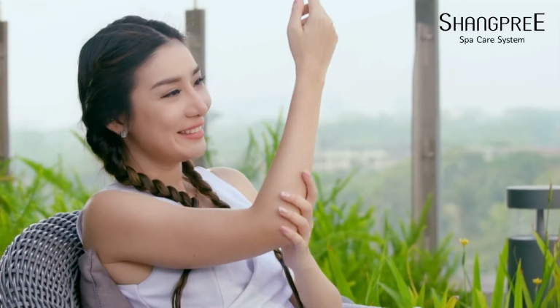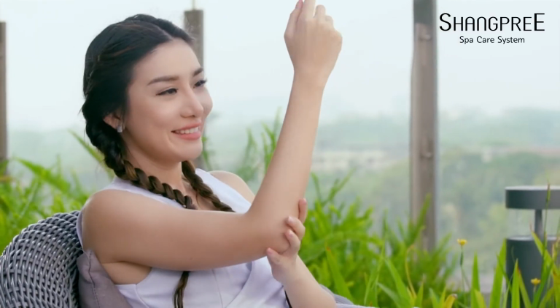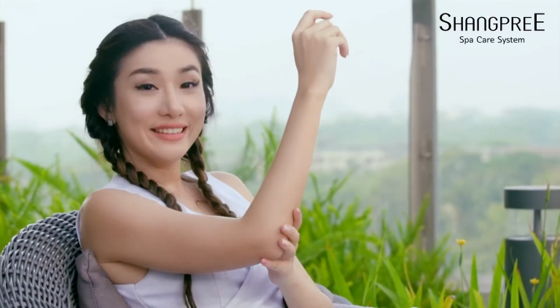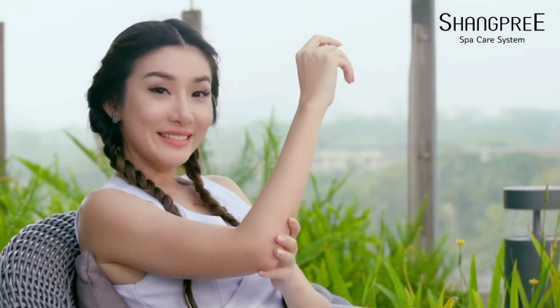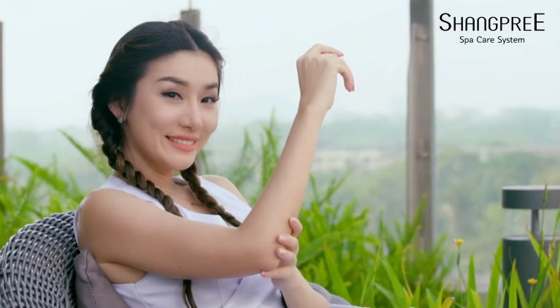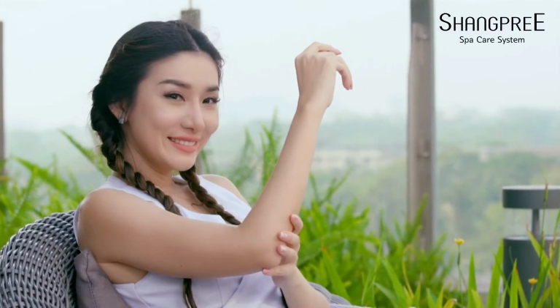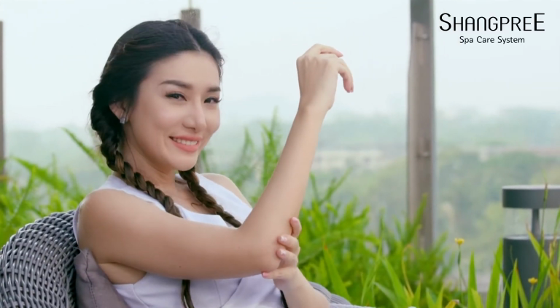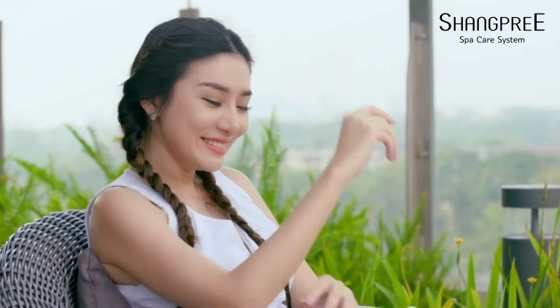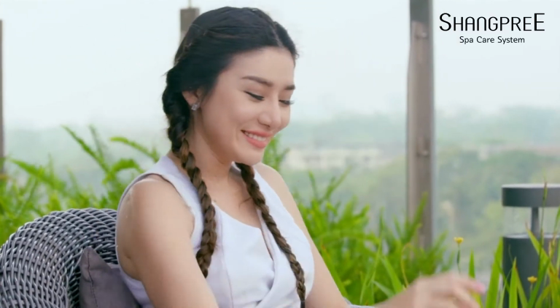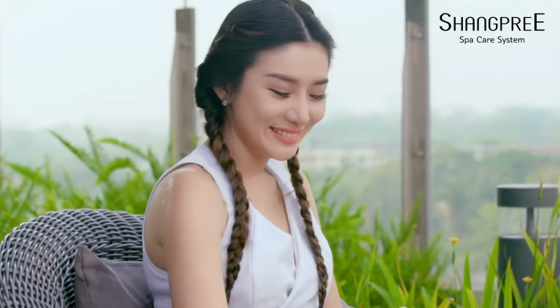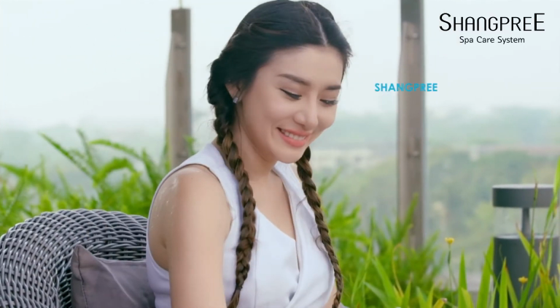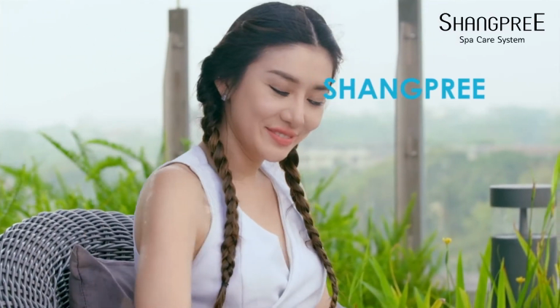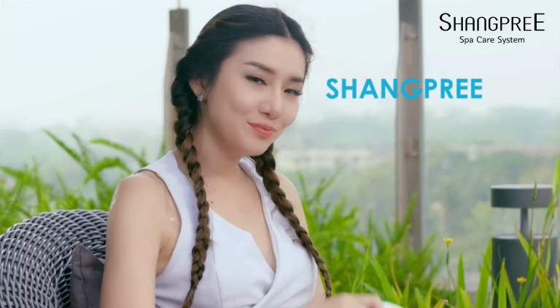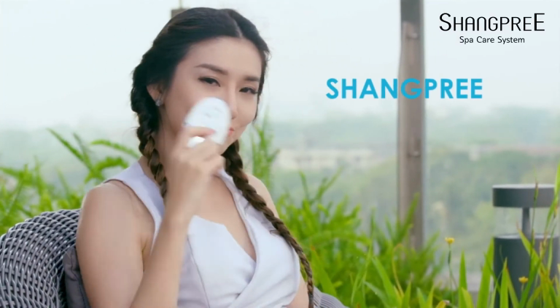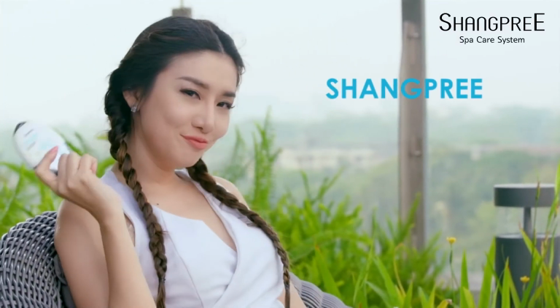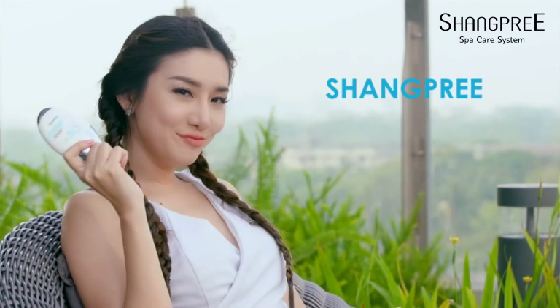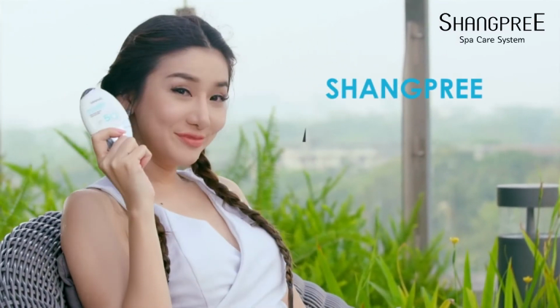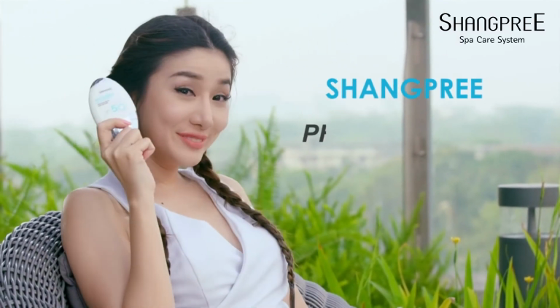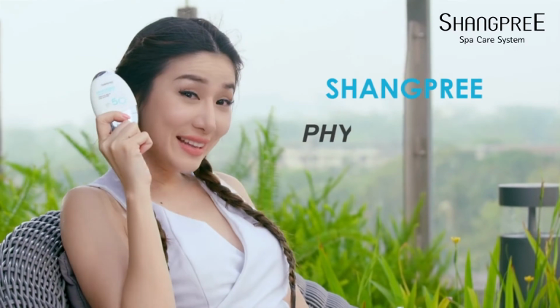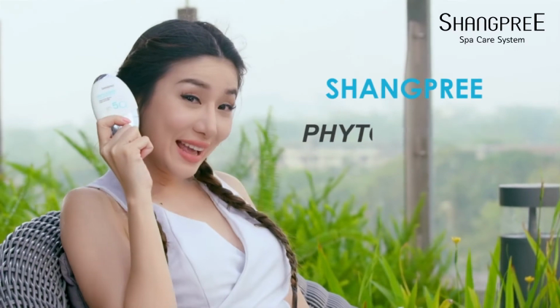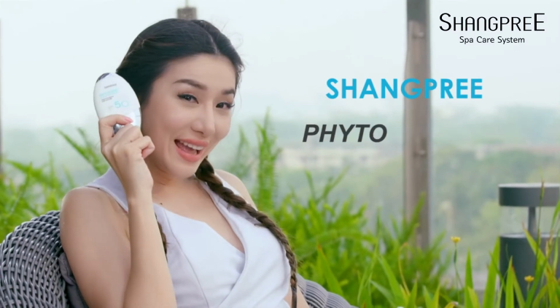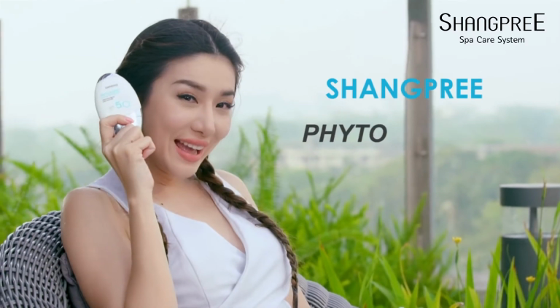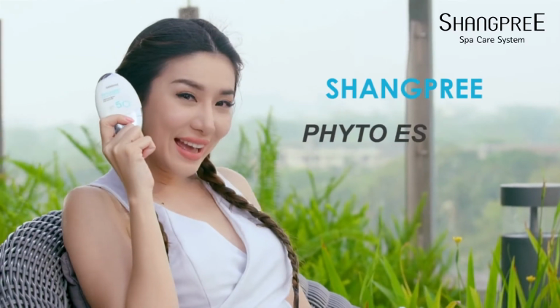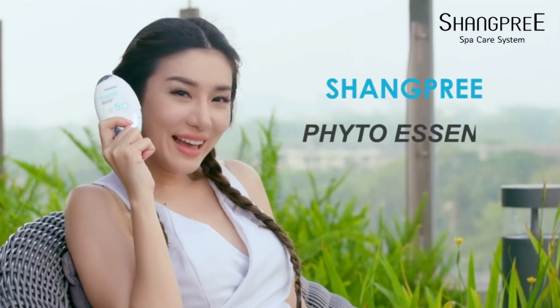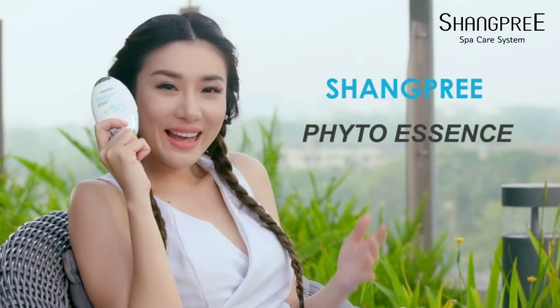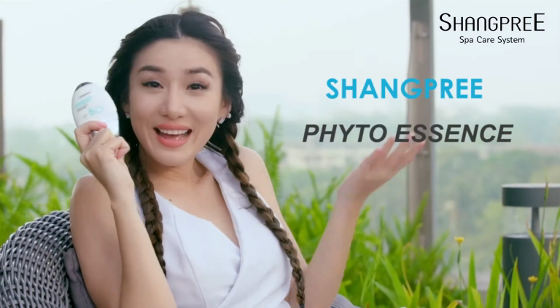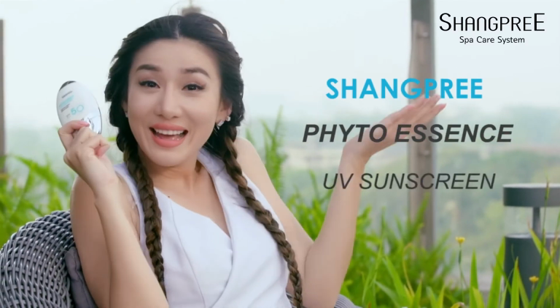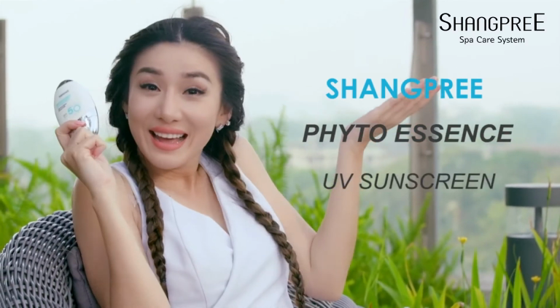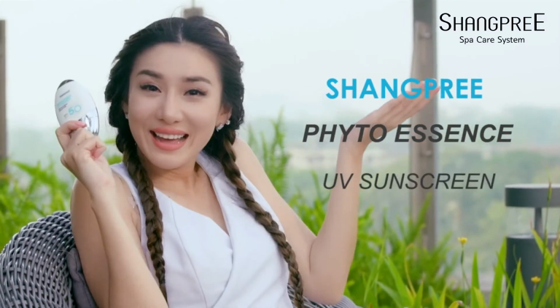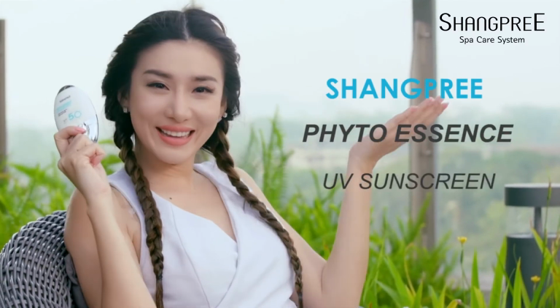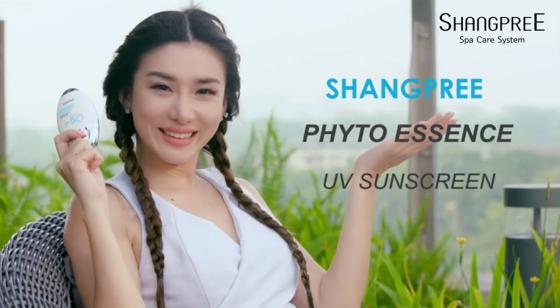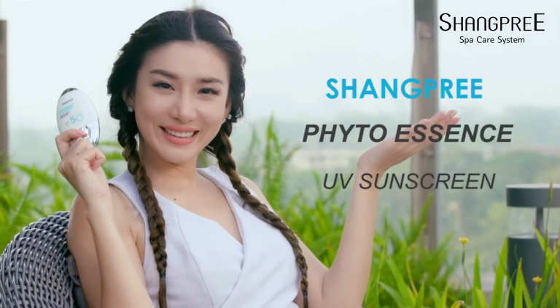Next, check the Shangpree Fido Essence UV Sunscreen.